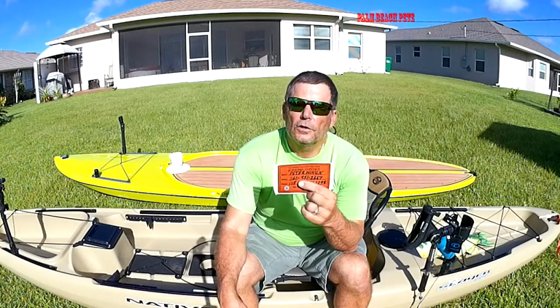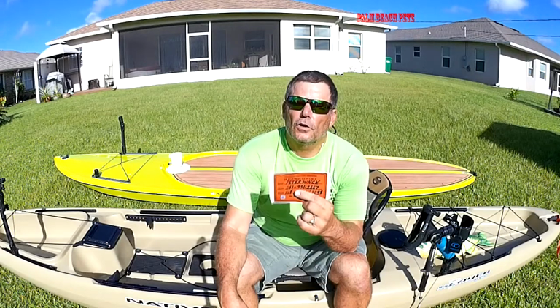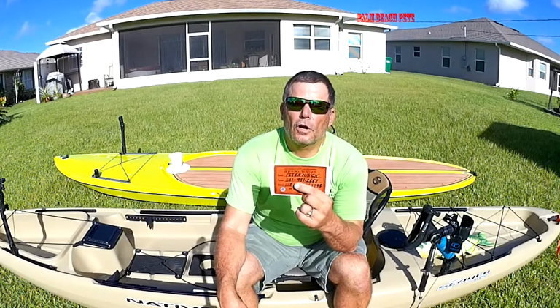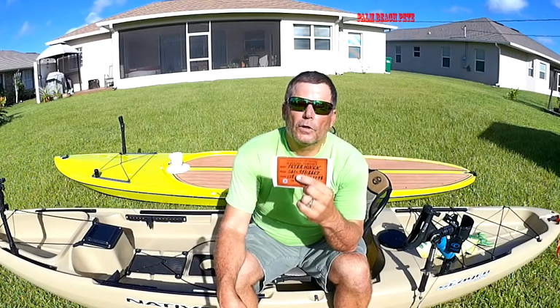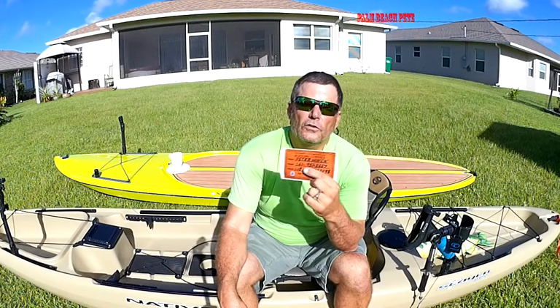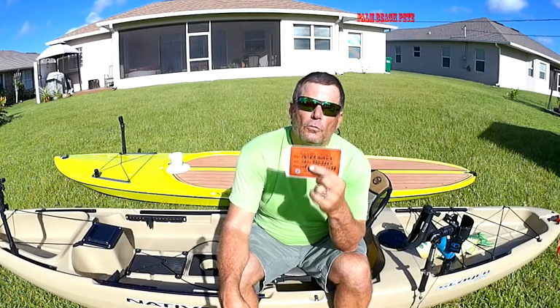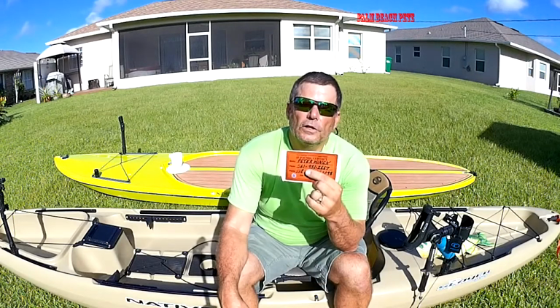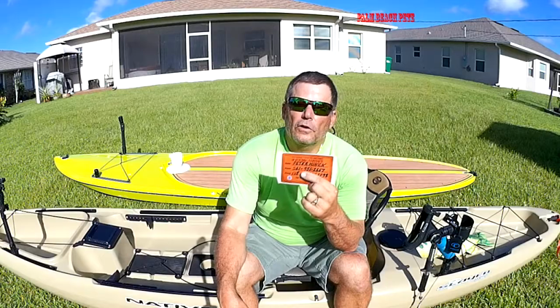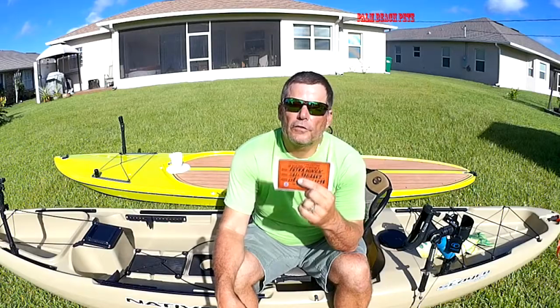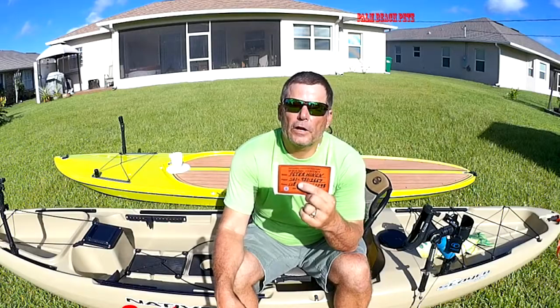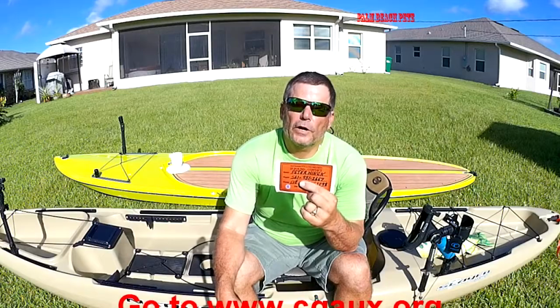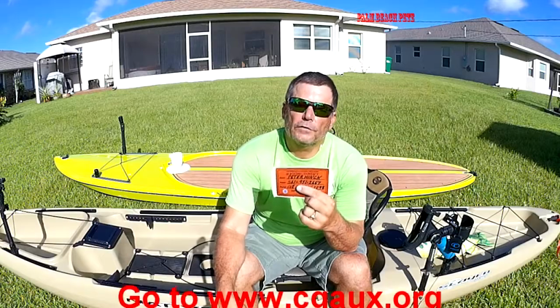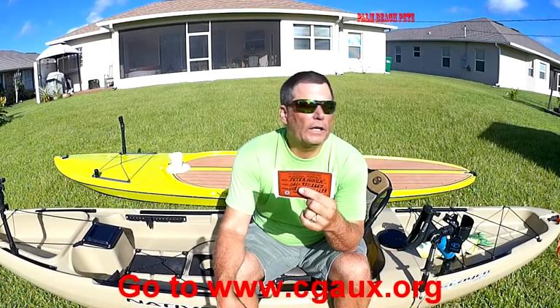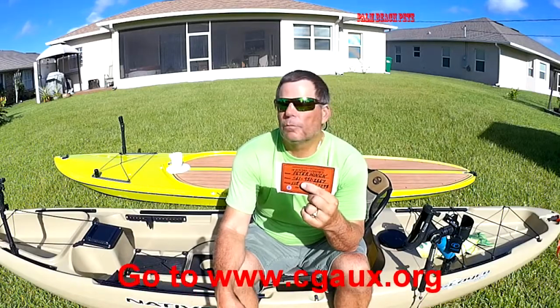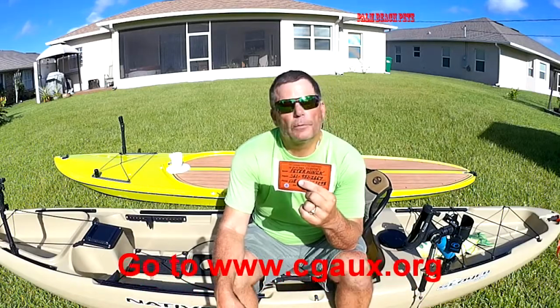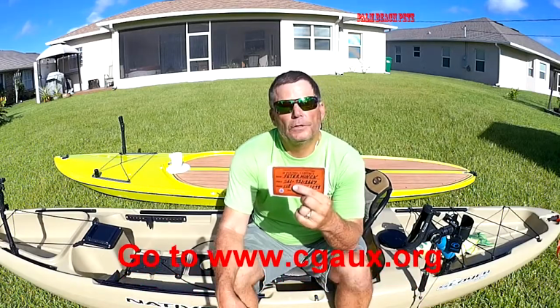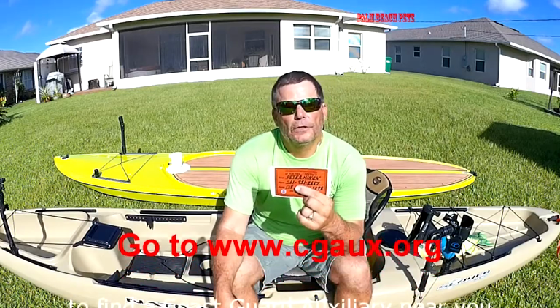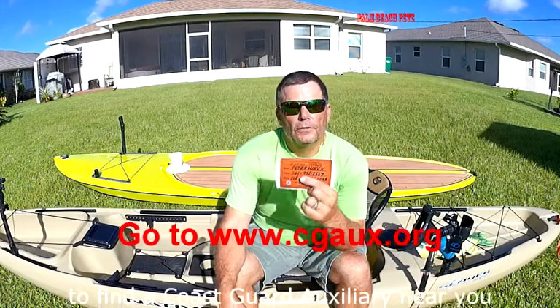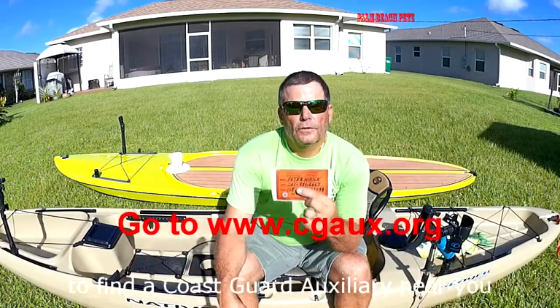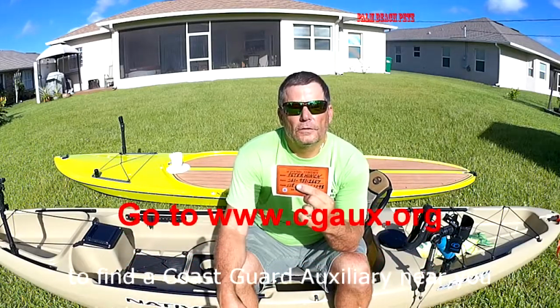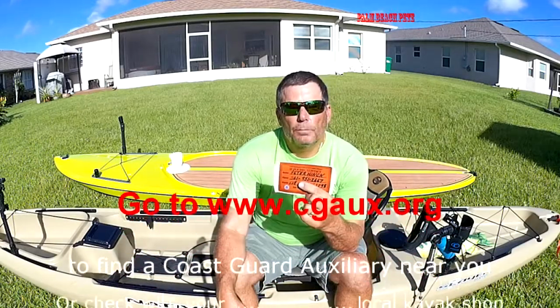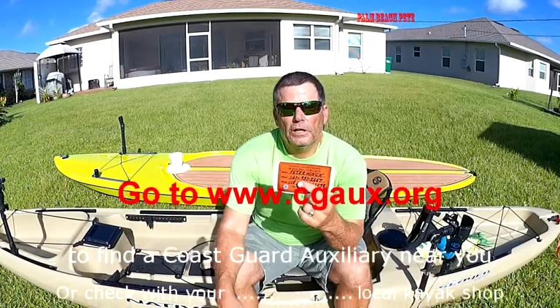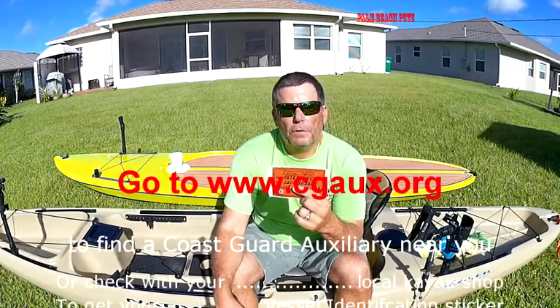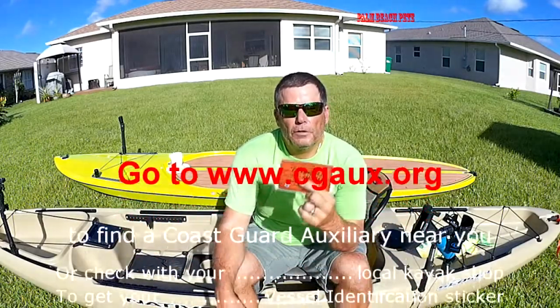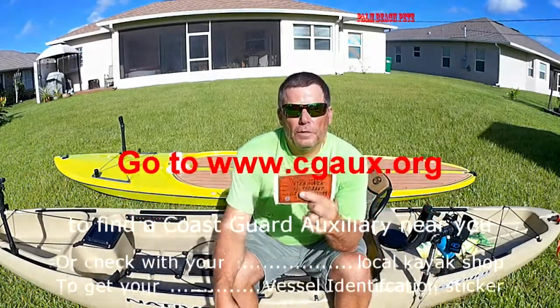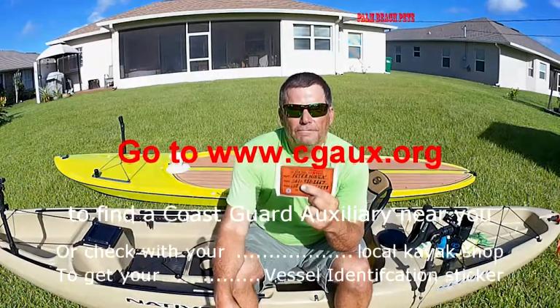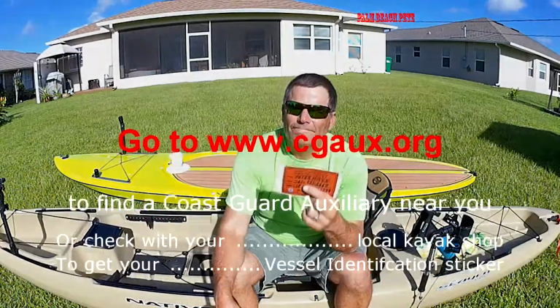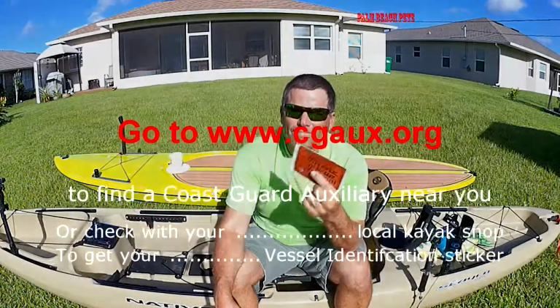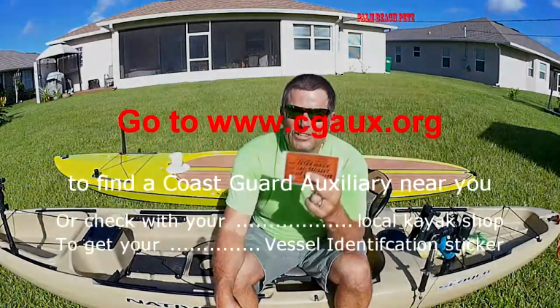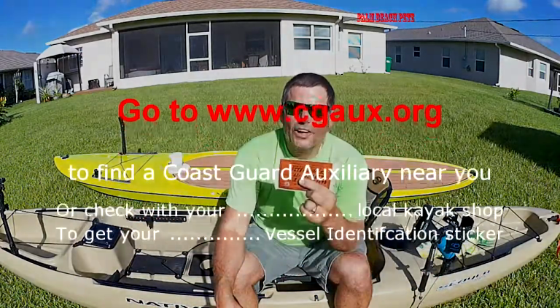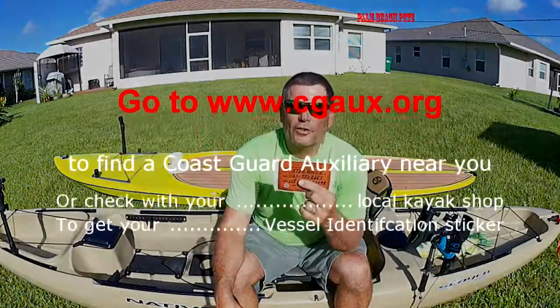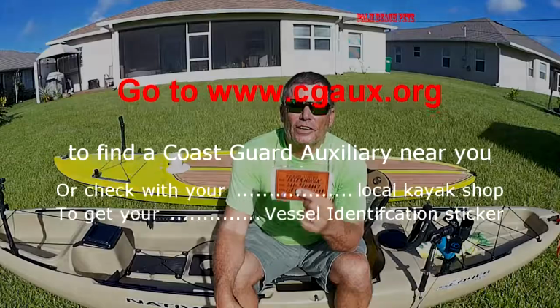It's a short little tip but a very important tip, so I hope you all take advantage of it. The Coast Guard would like to see one of these on every paddlecraft, and I can't blame them. This is Pete Hink, Palm Beach Pete — you all have a great day.